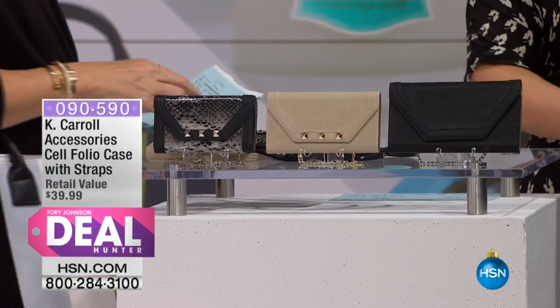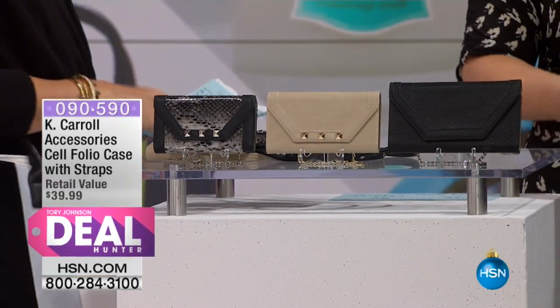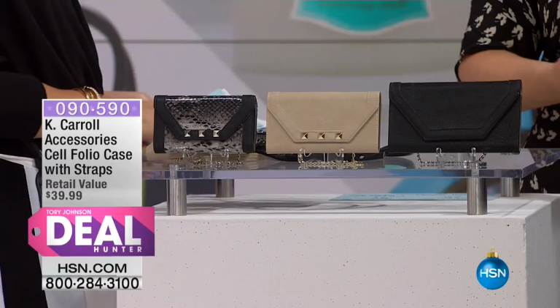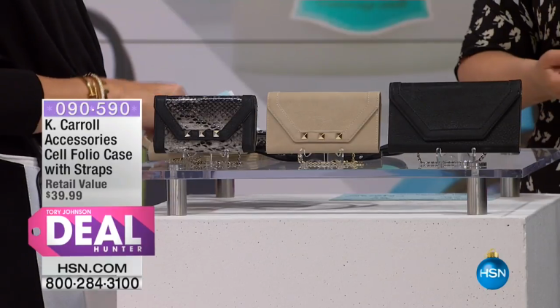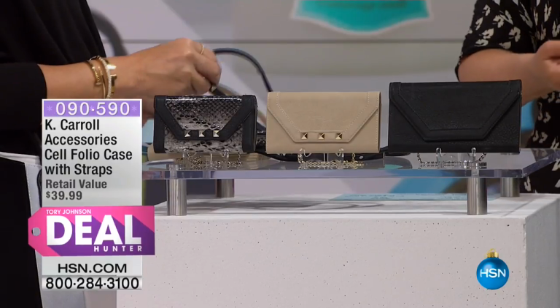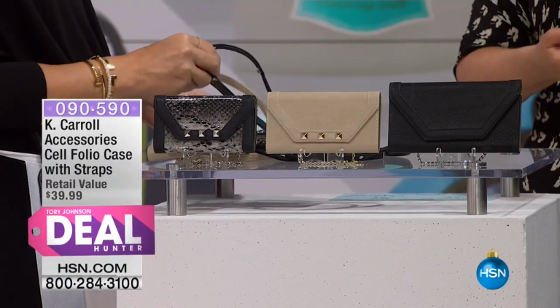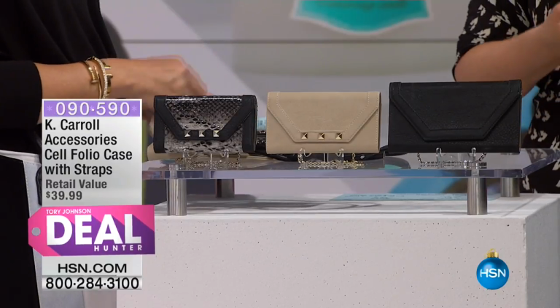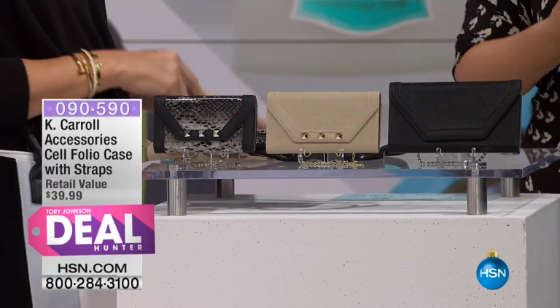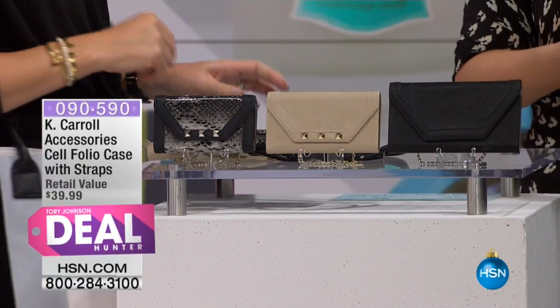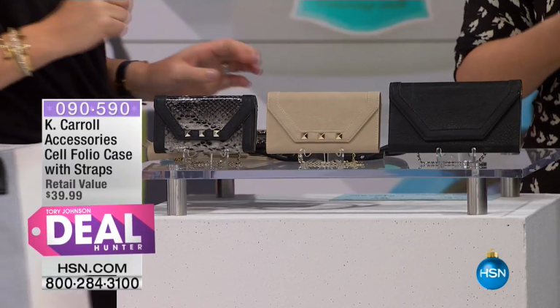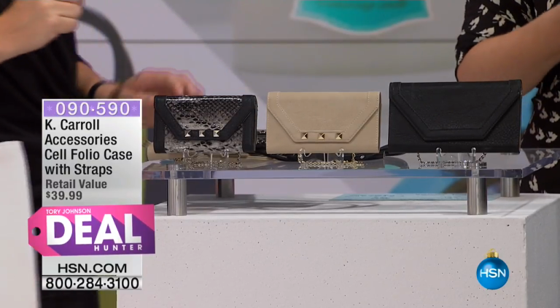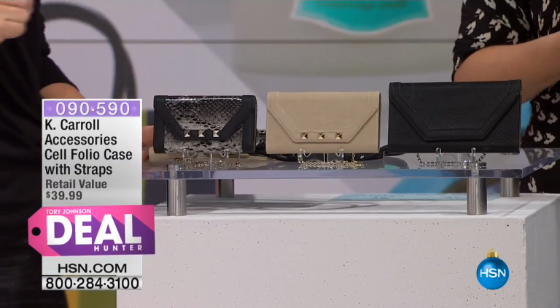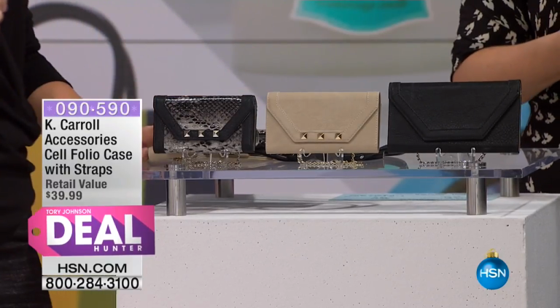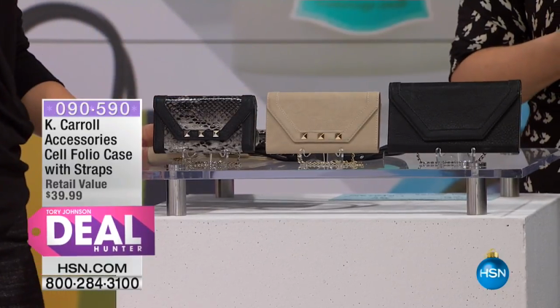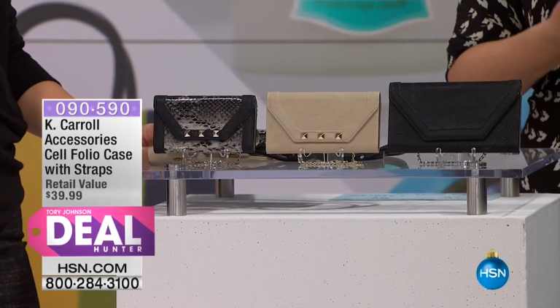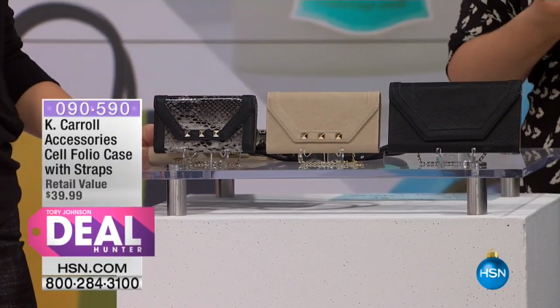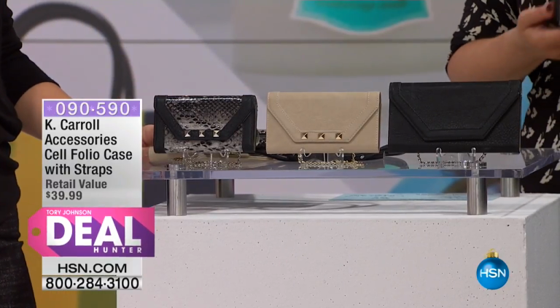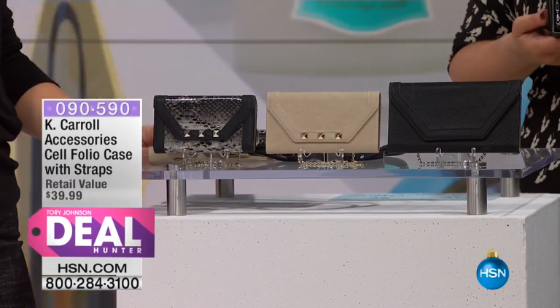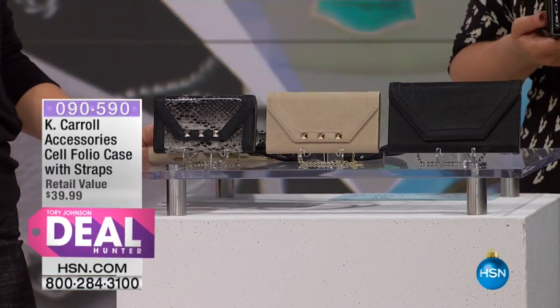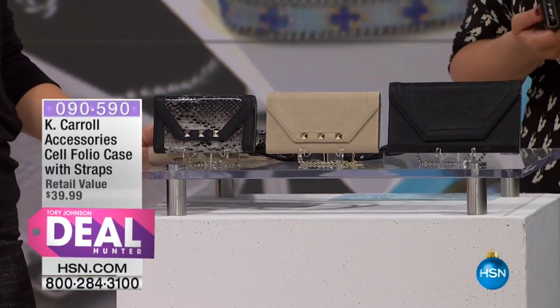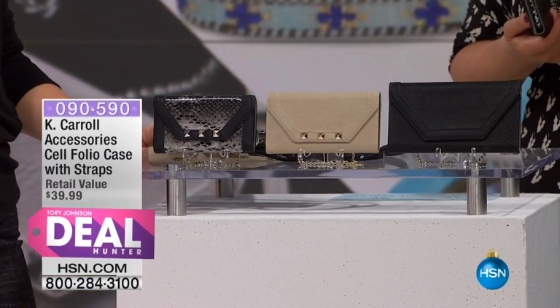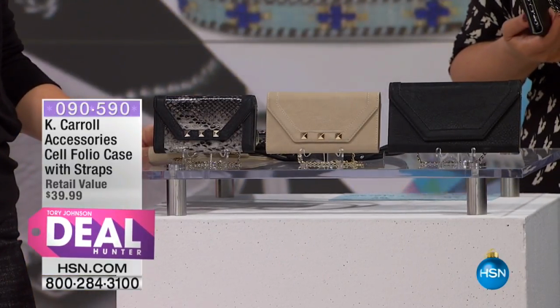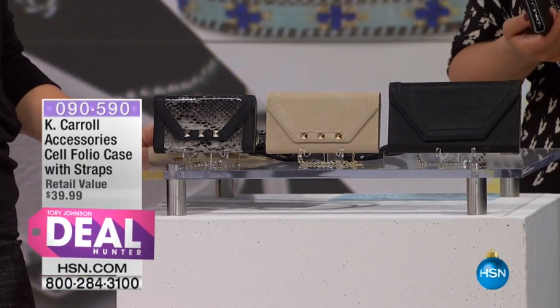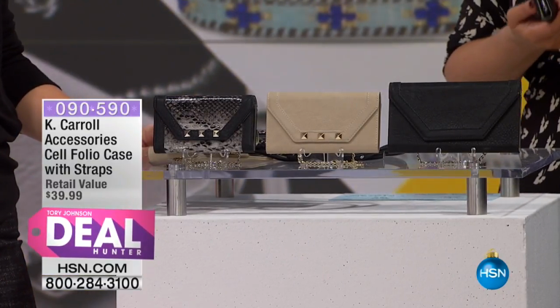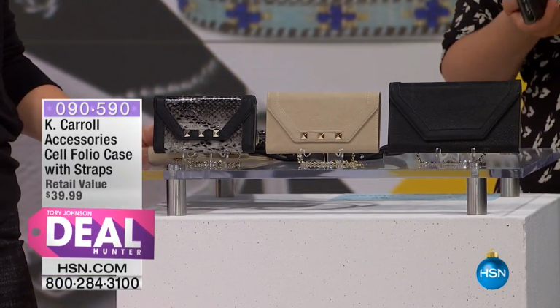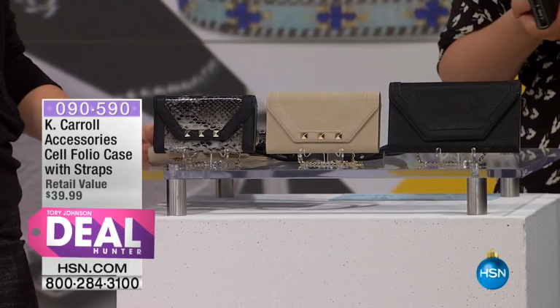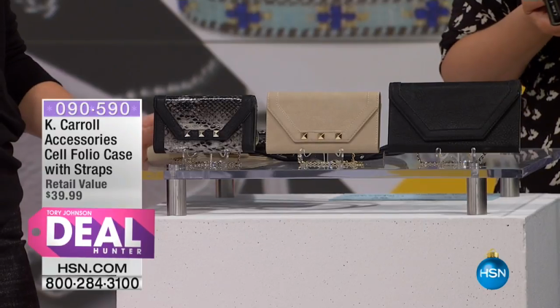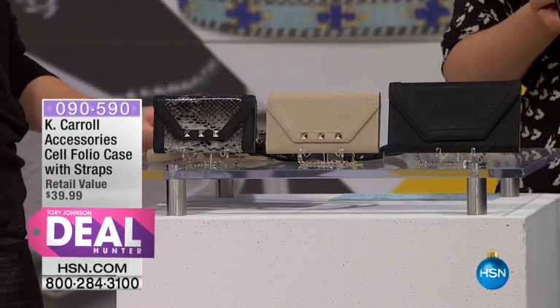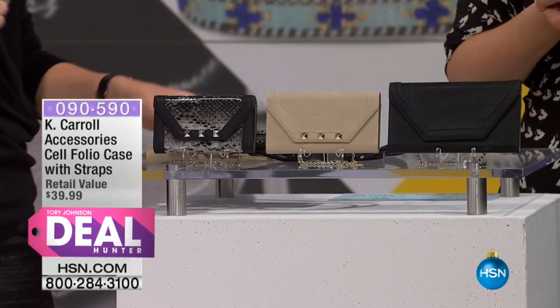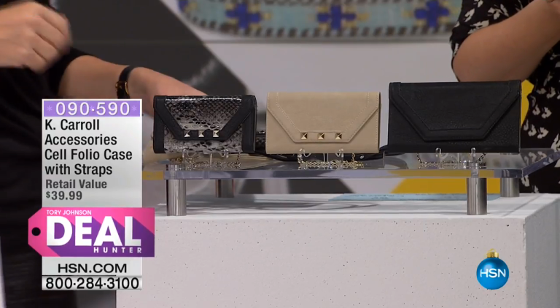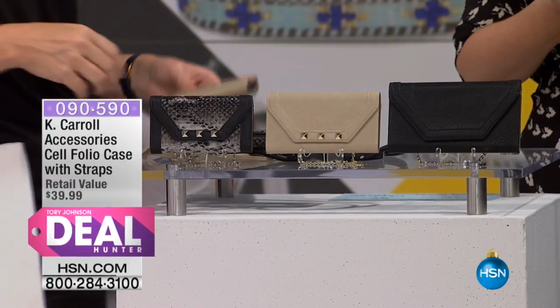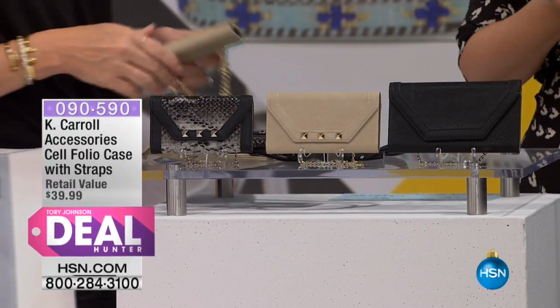Holy moly, it's so functional. Normally it's a really great price — $39.99. Yeah, that's great.